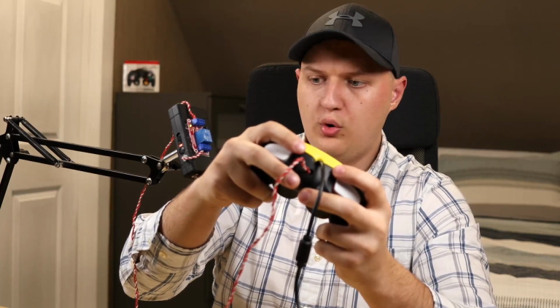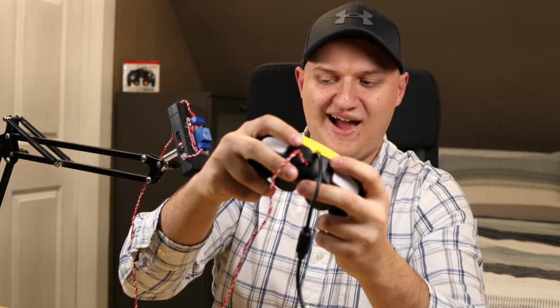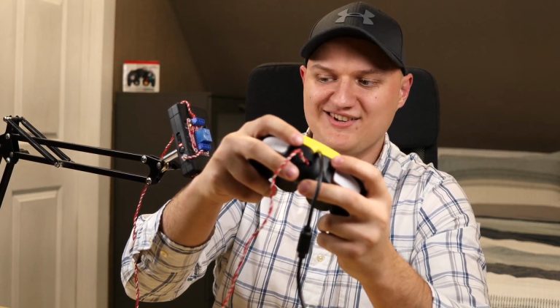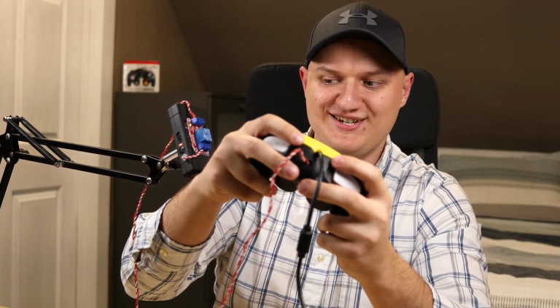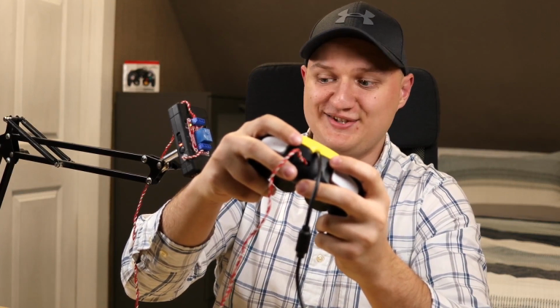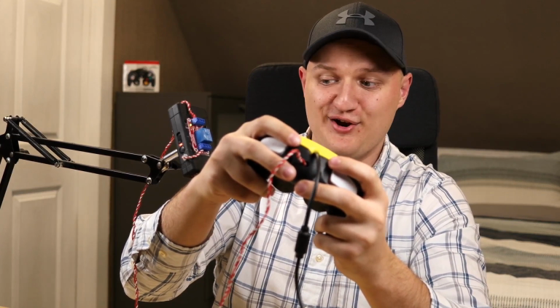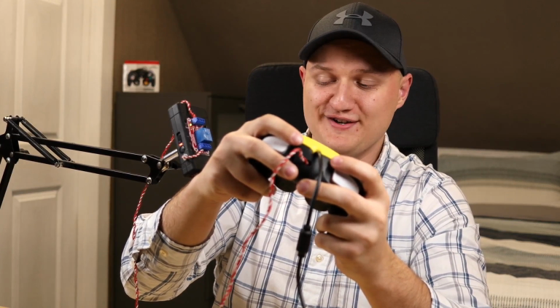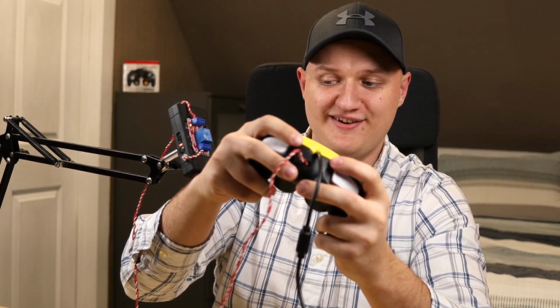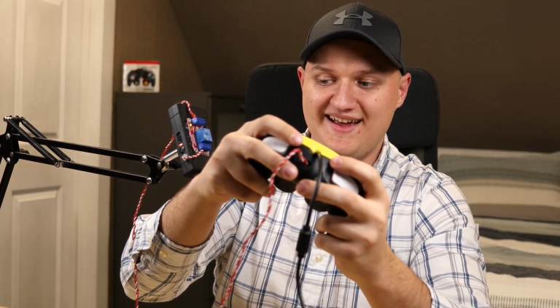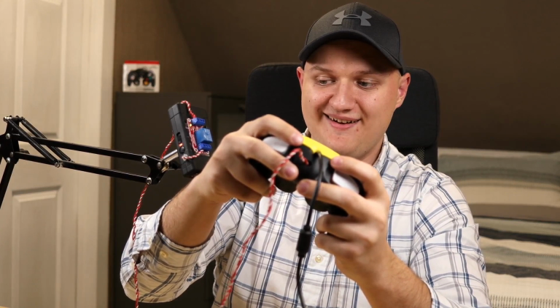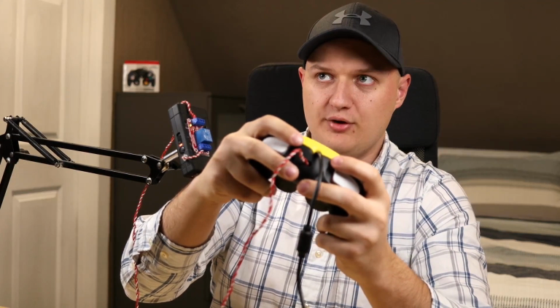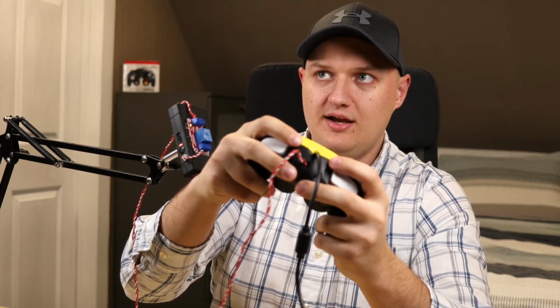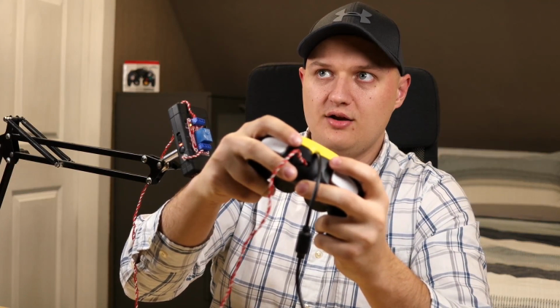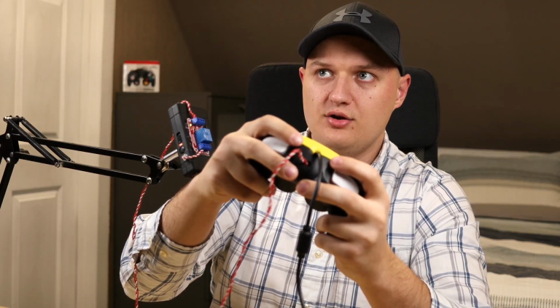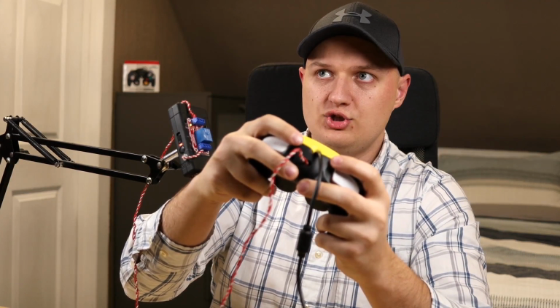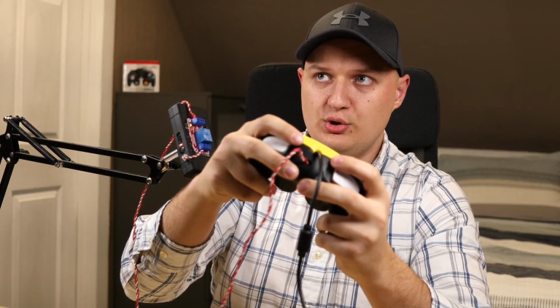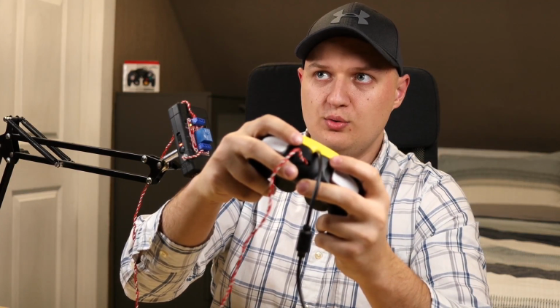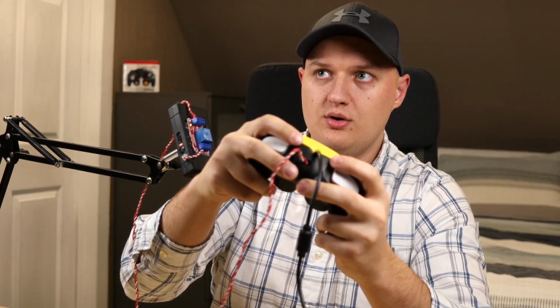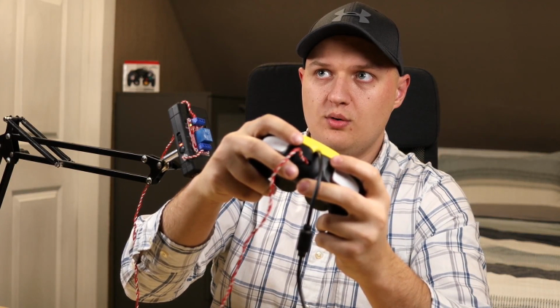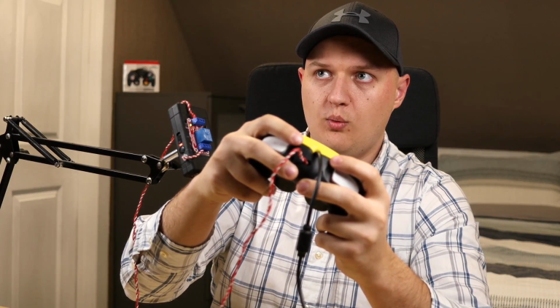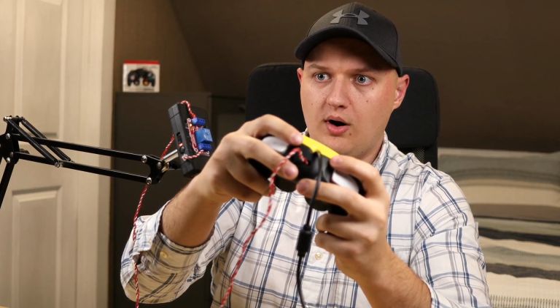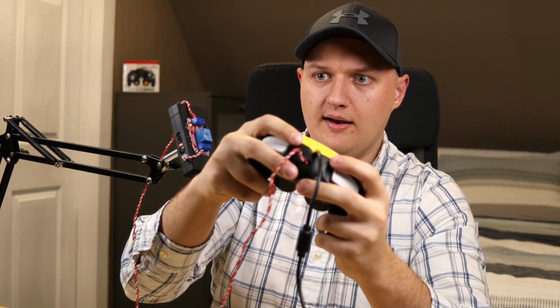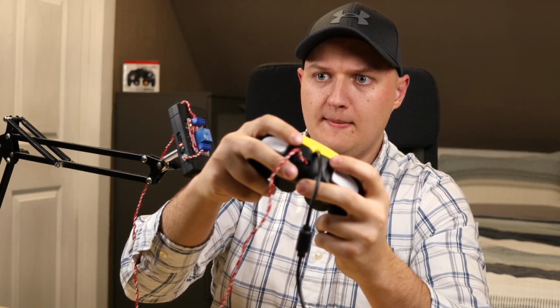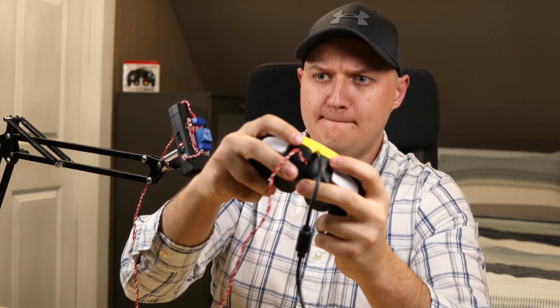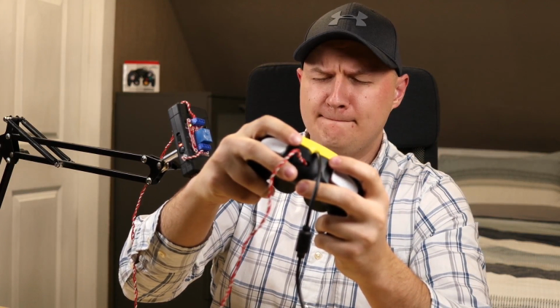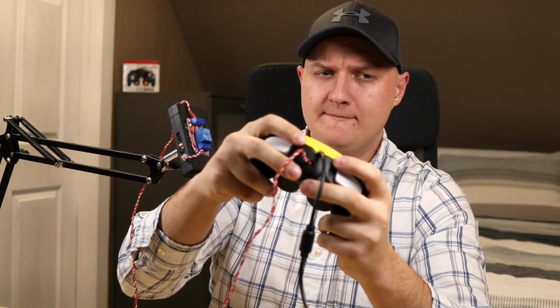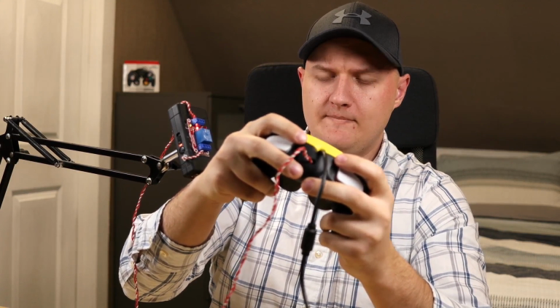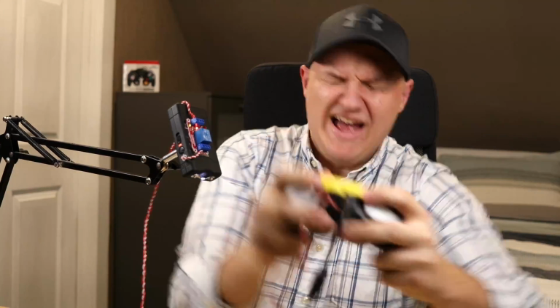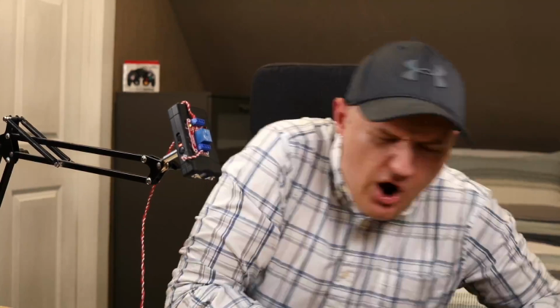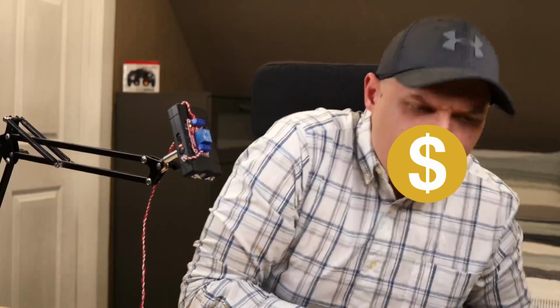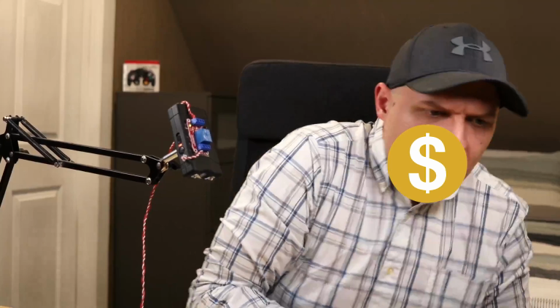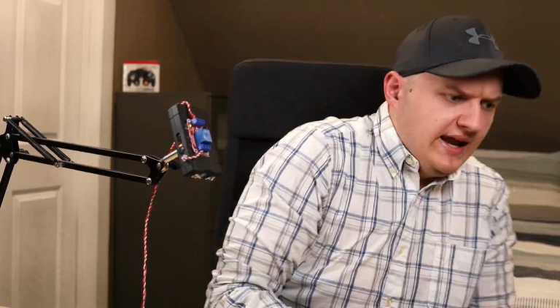I'm actually so nervous right now. 3, 2, 1. Oh, f*** me!